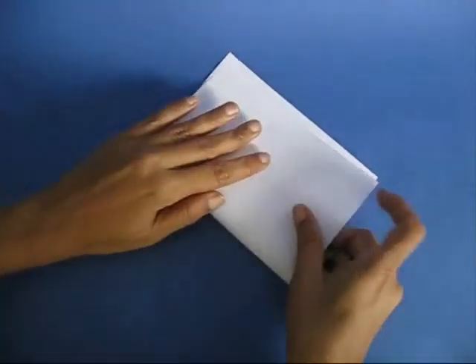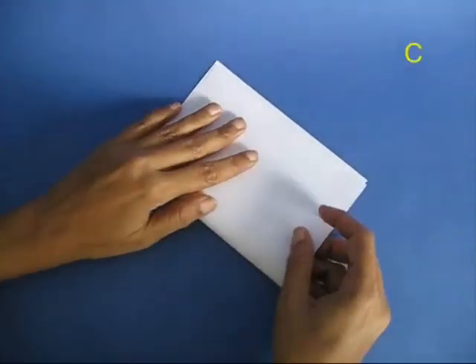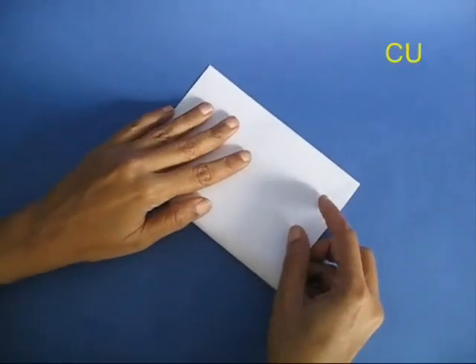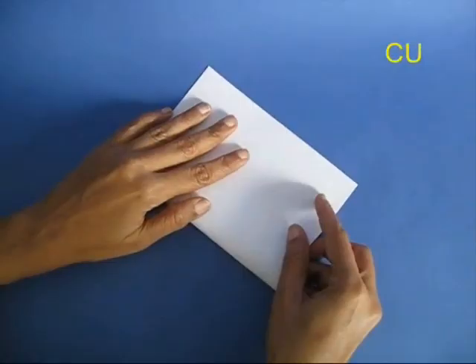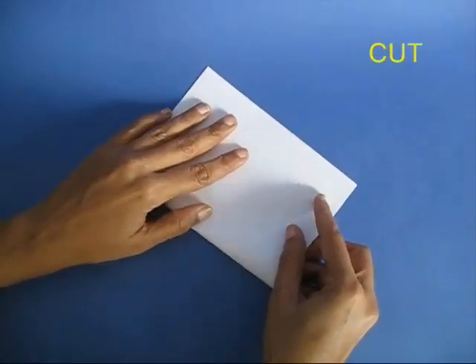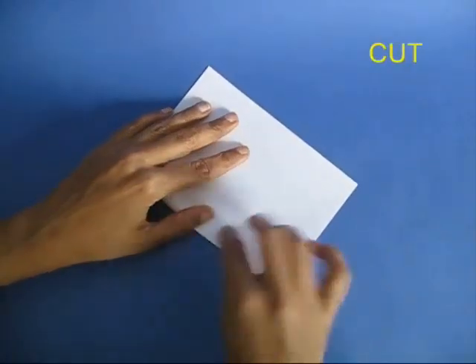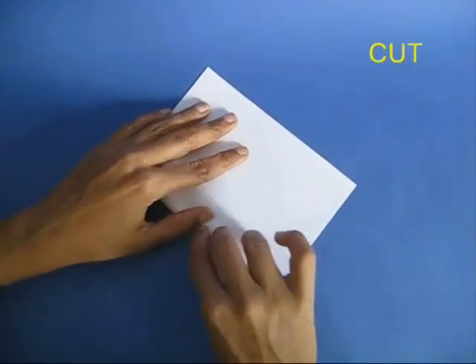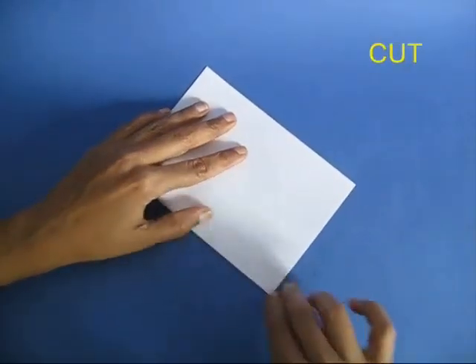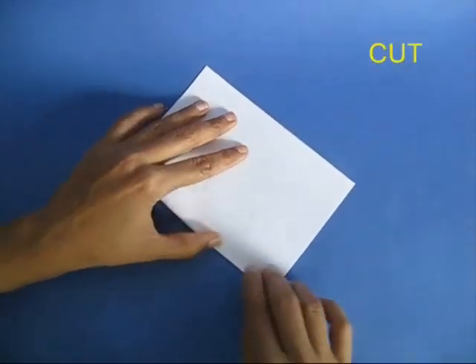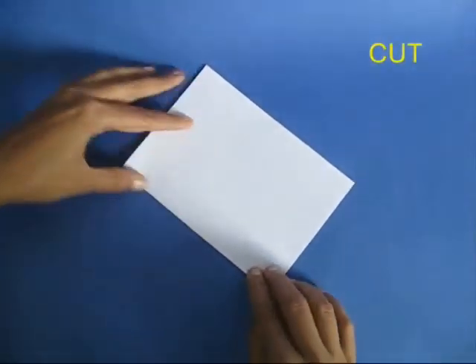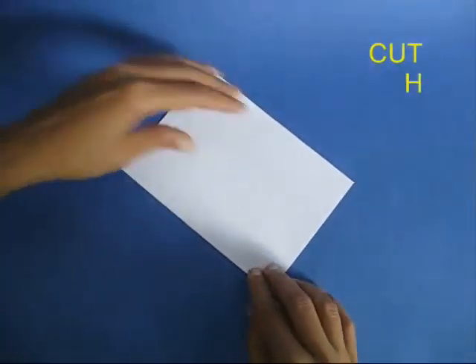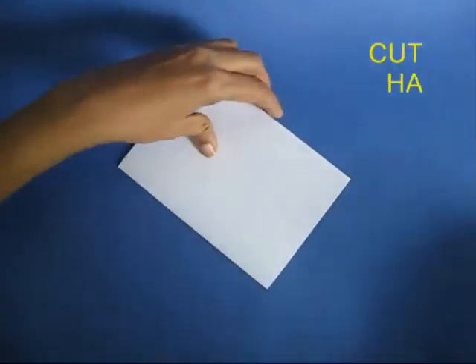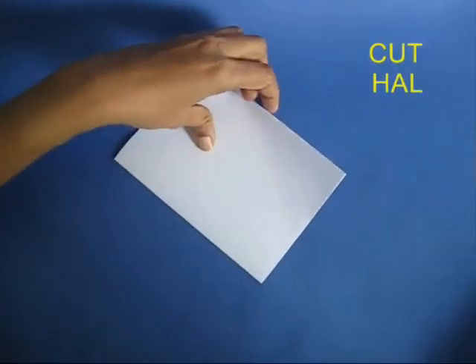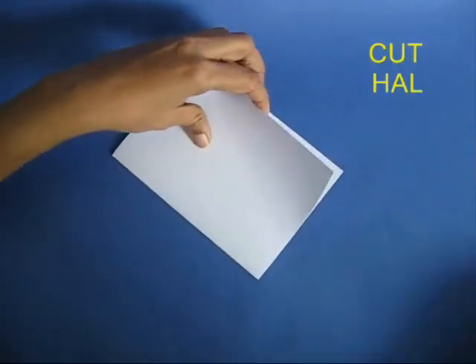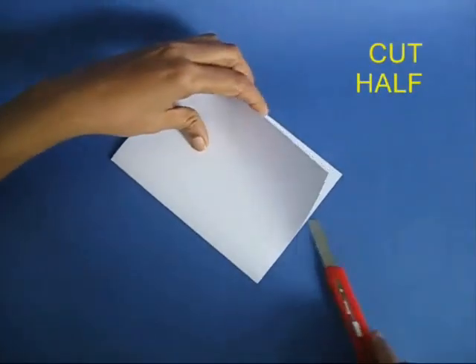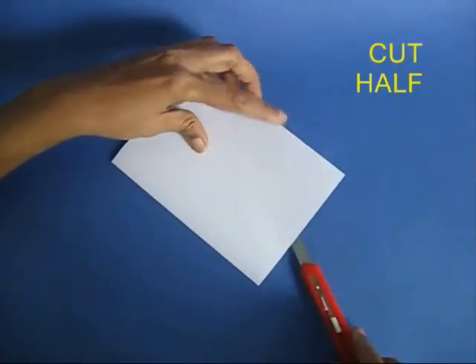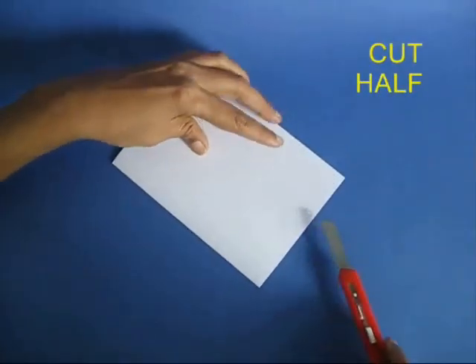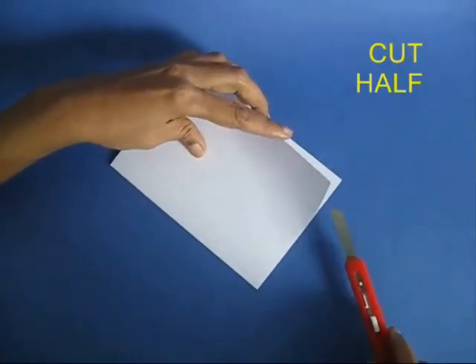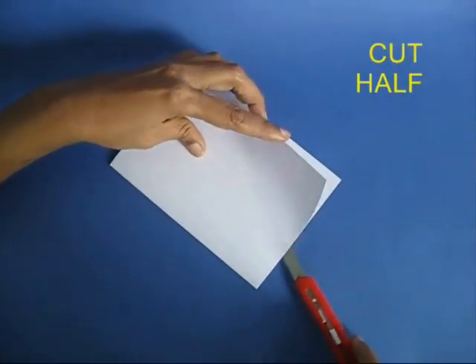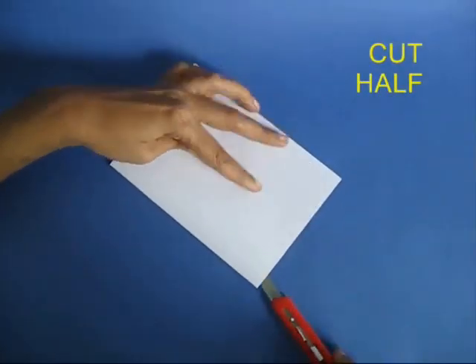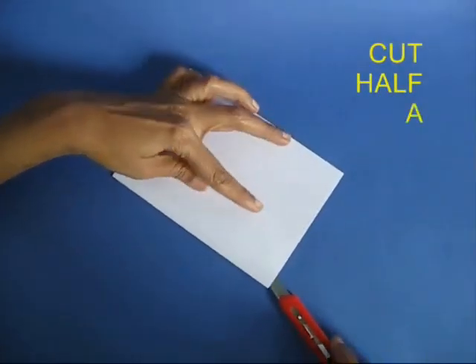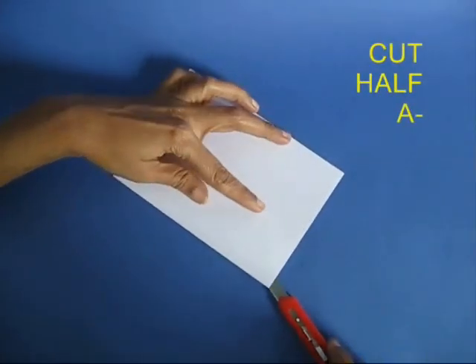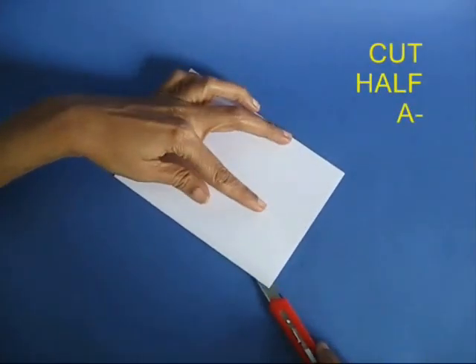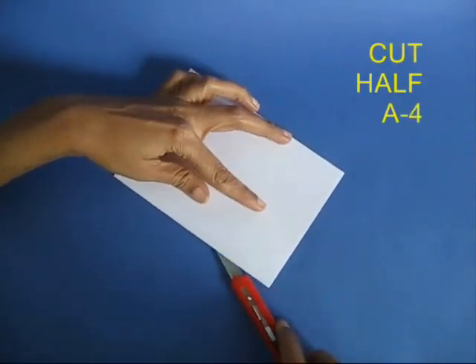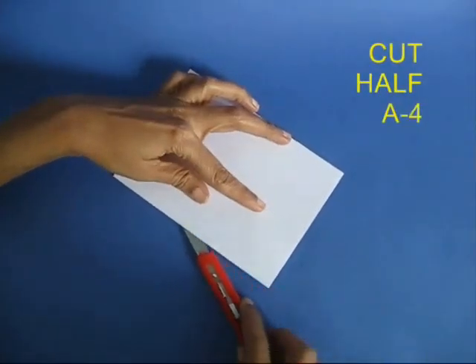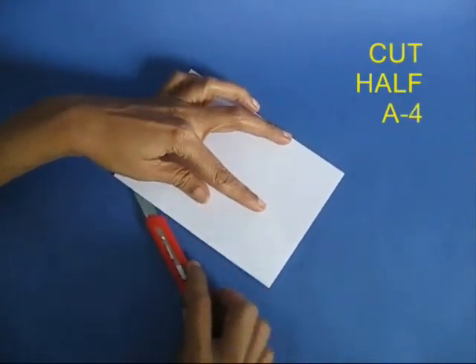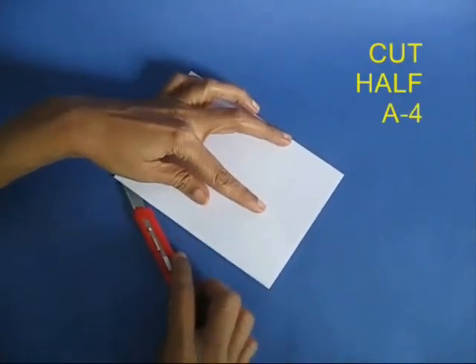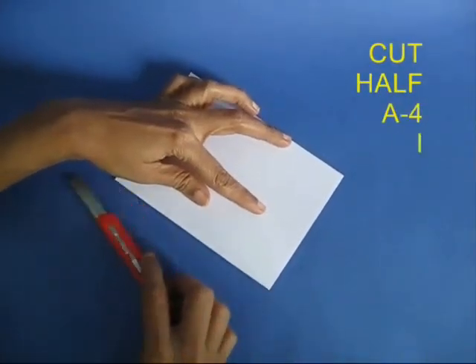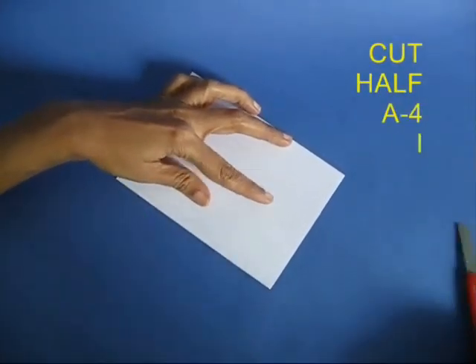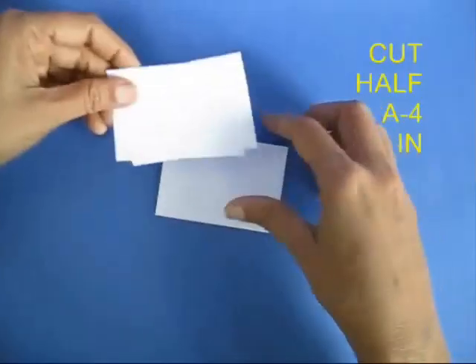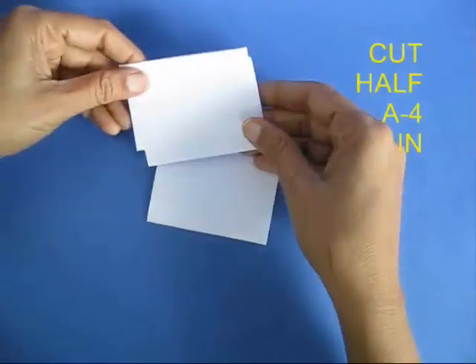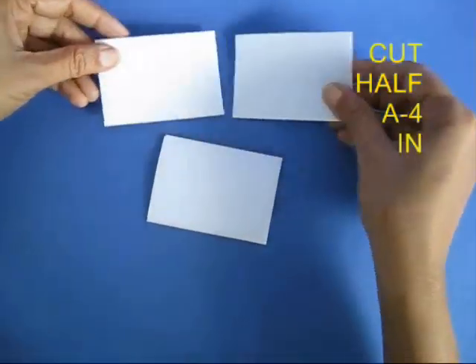Take a half A4 size sheet and cut this into 8 equal pieces.